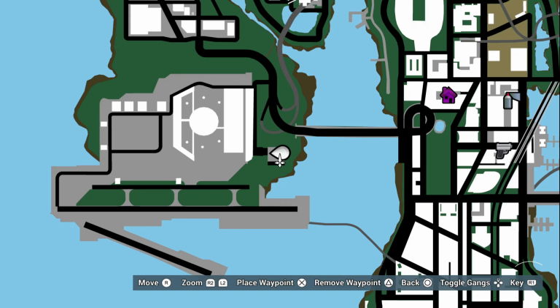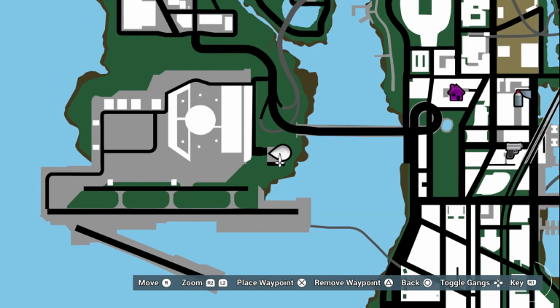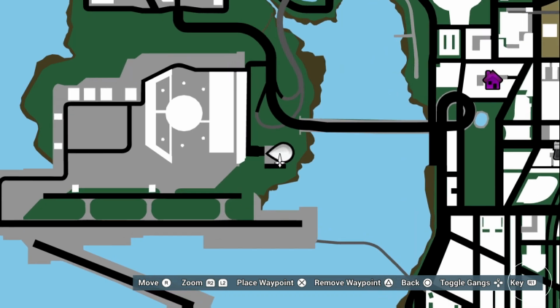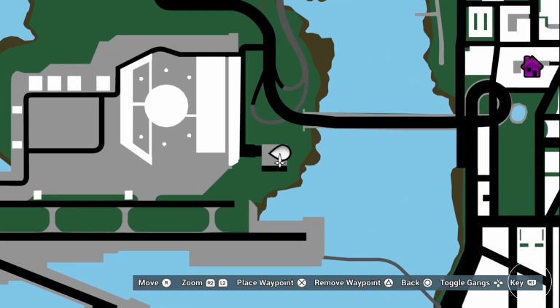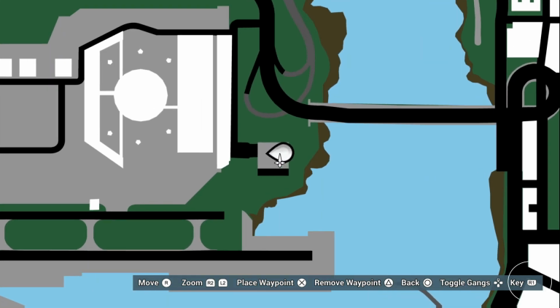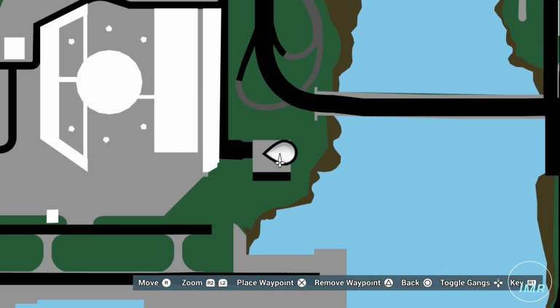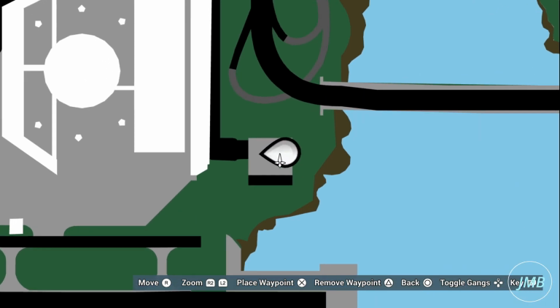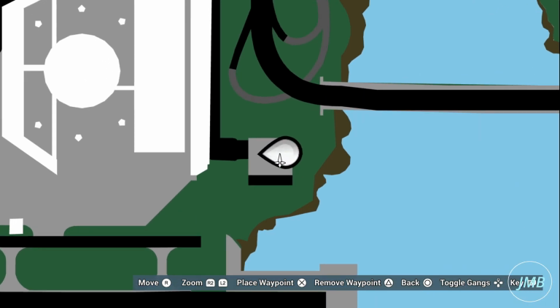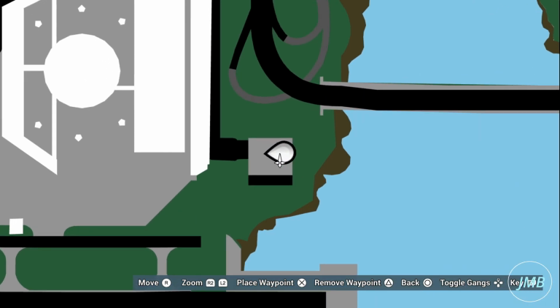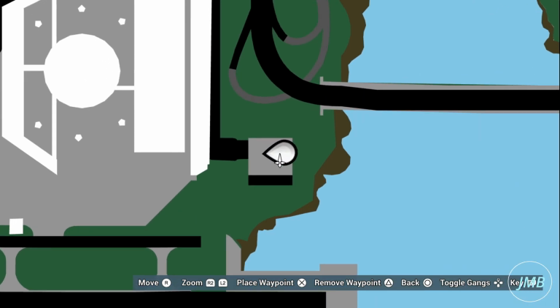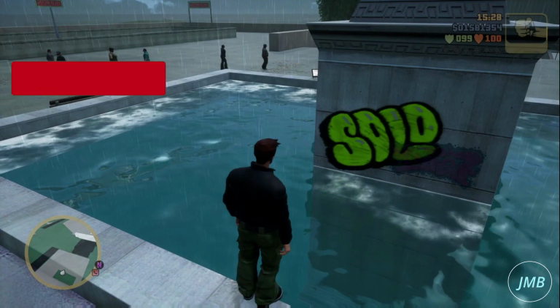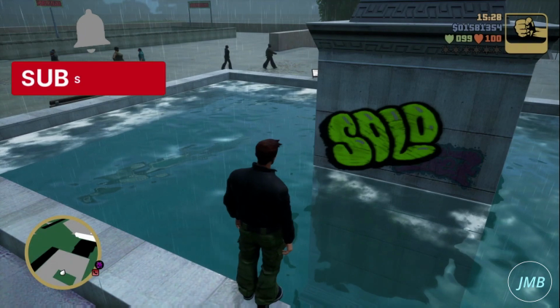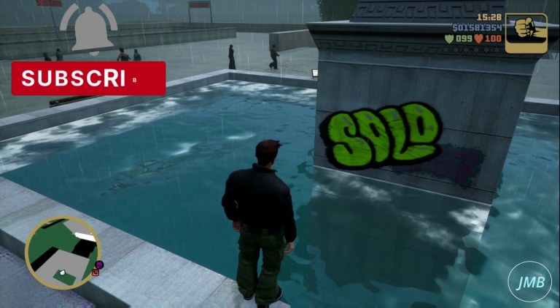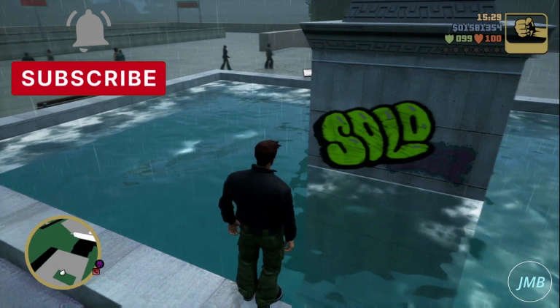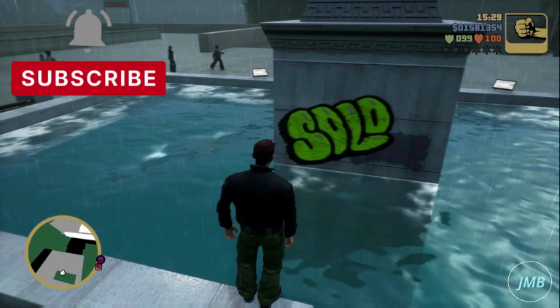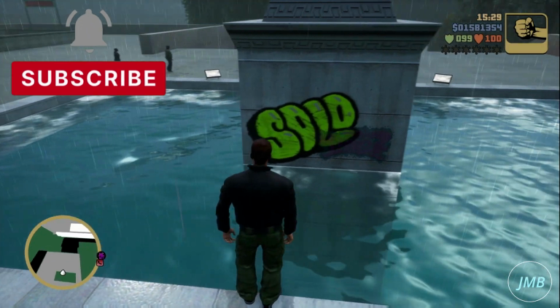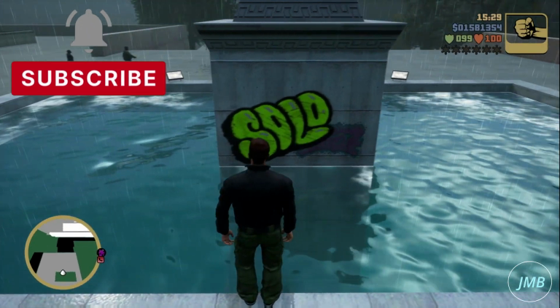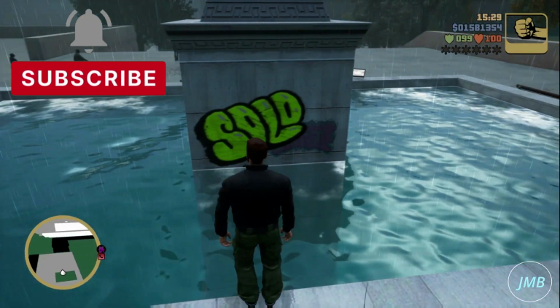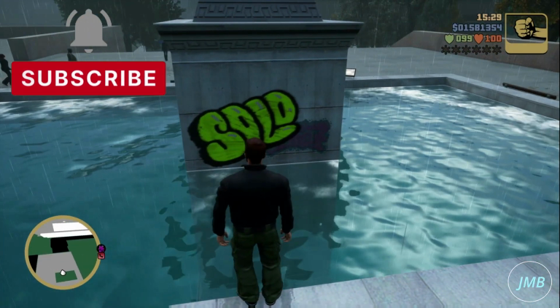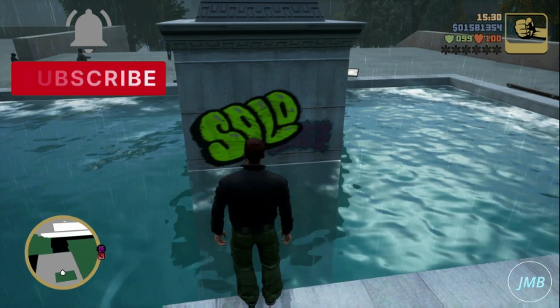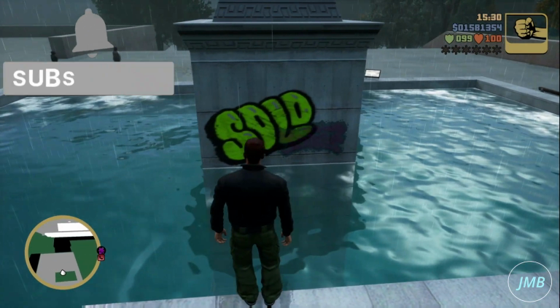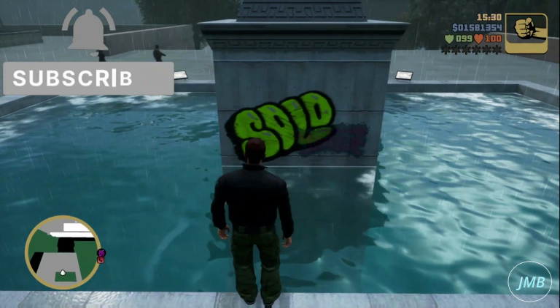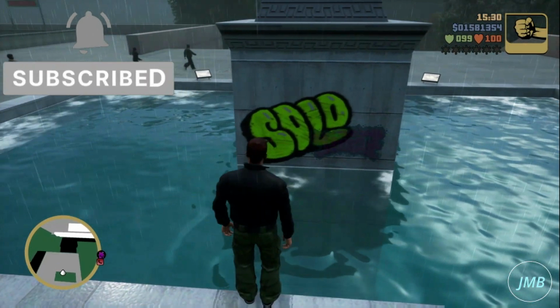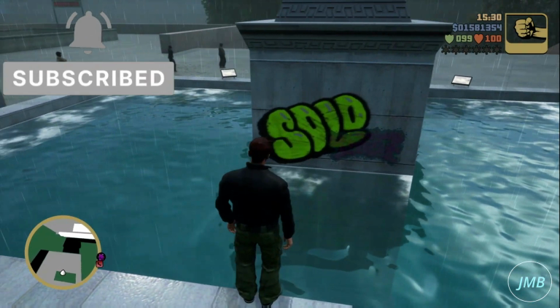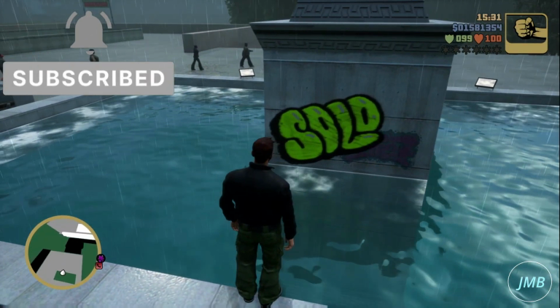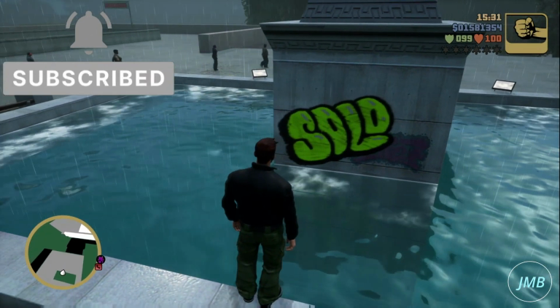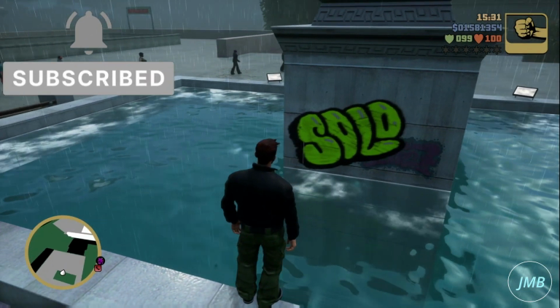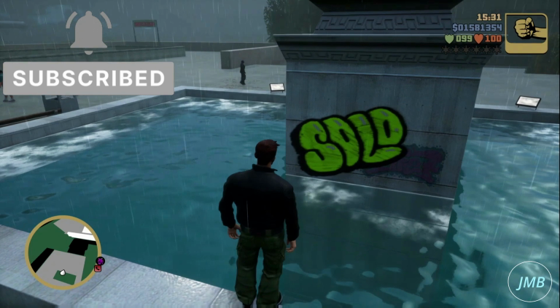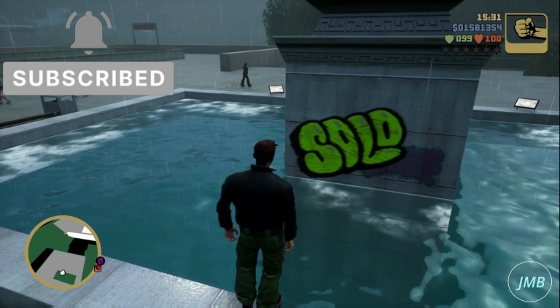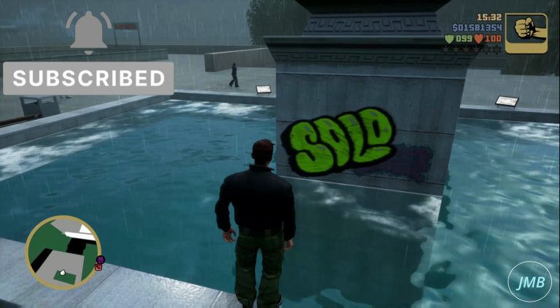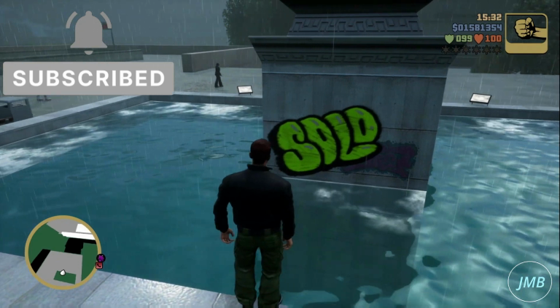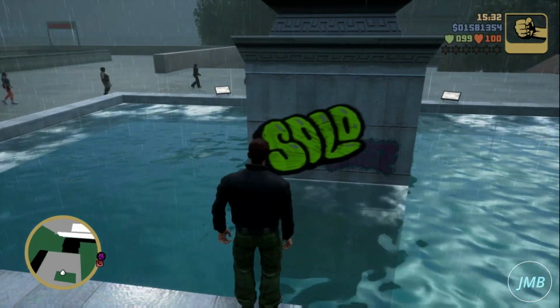First, go to this location on the map. Second, stand in front of the graffiti. Third, move the in-game camera around.